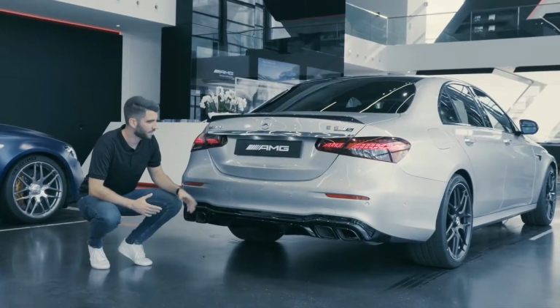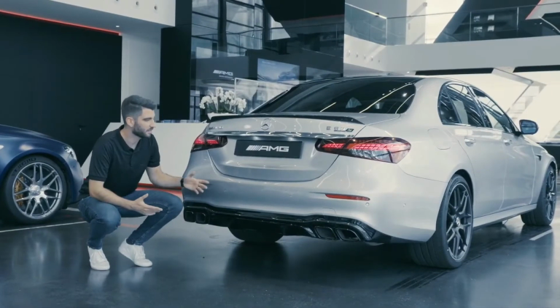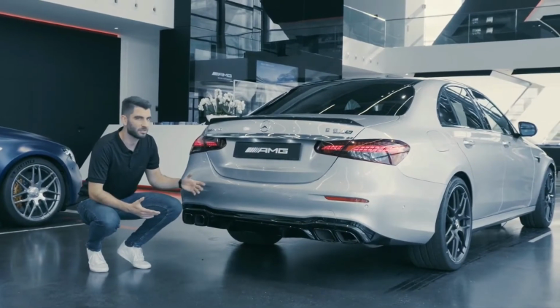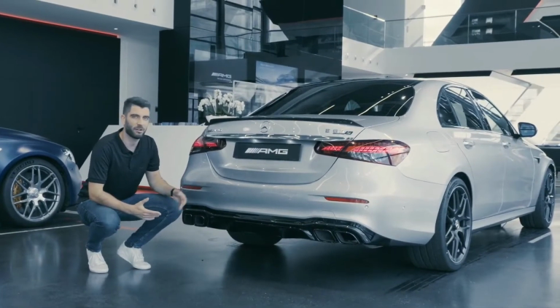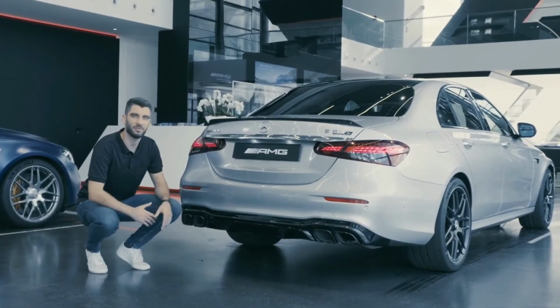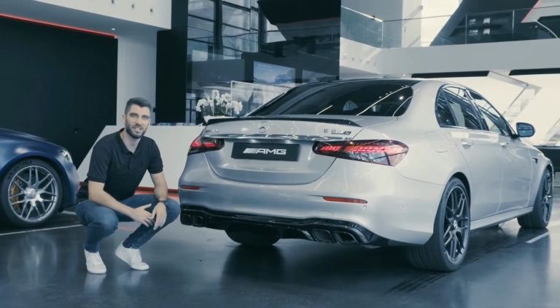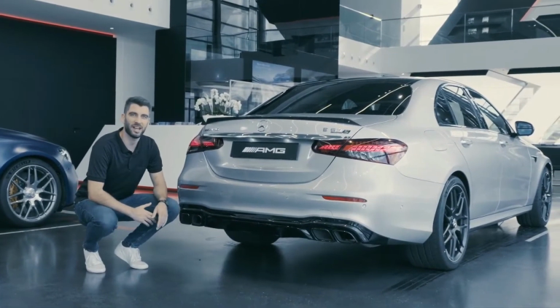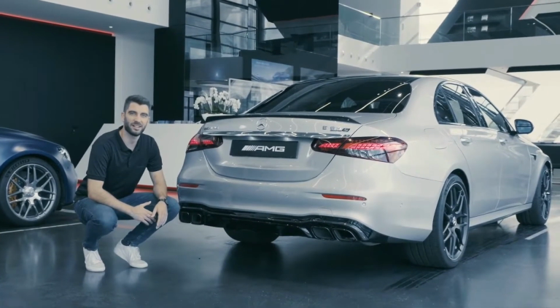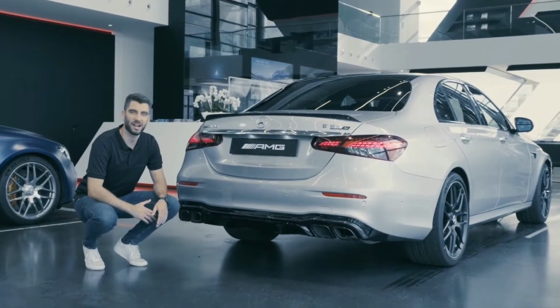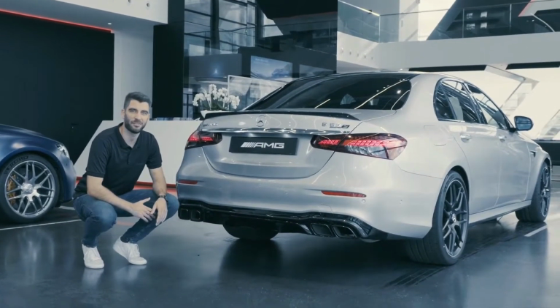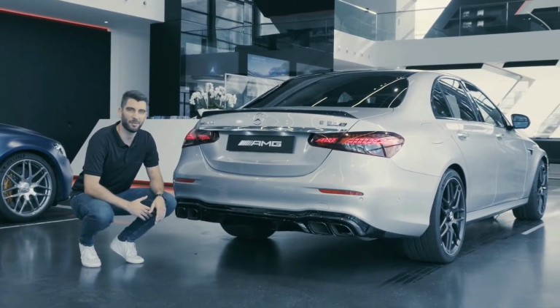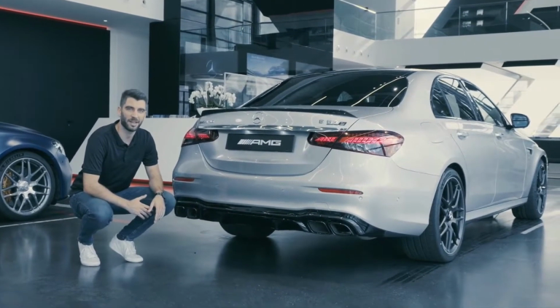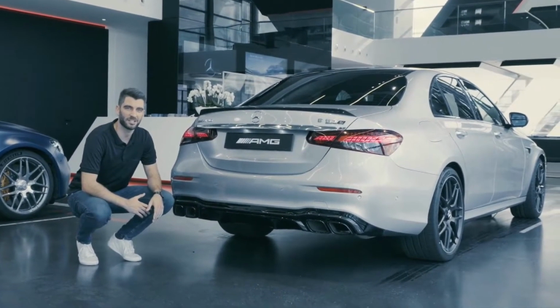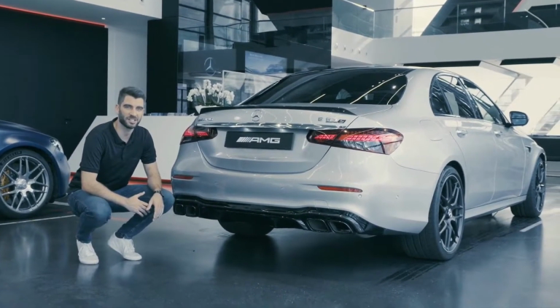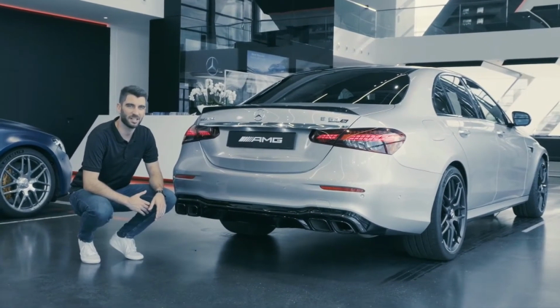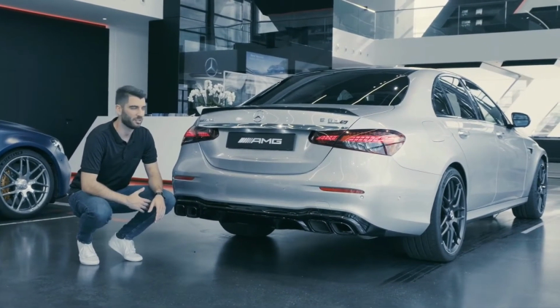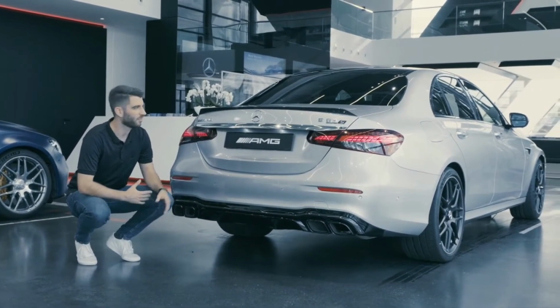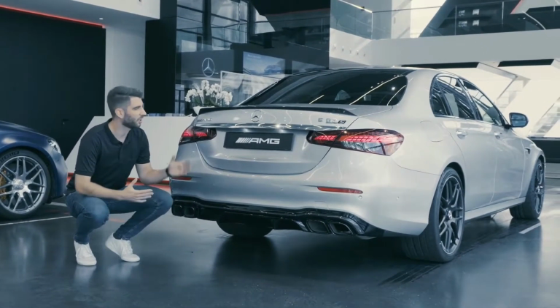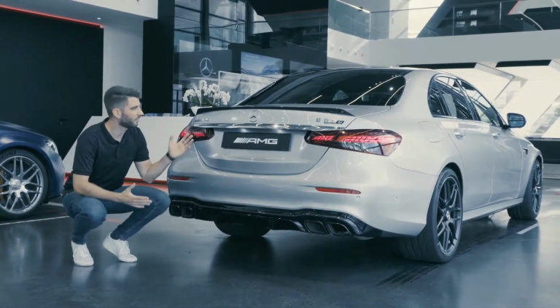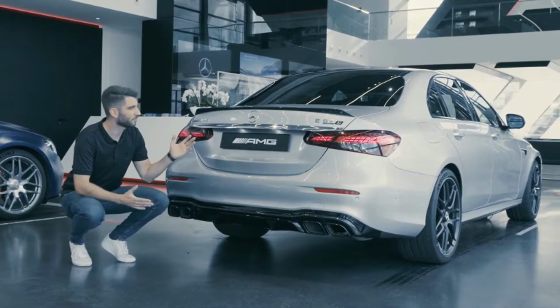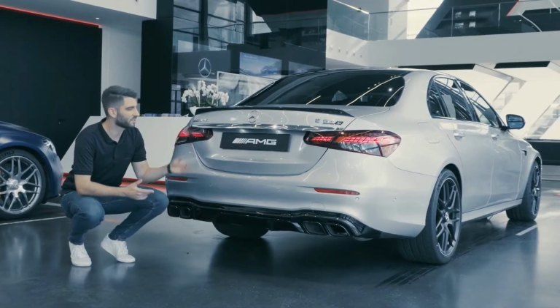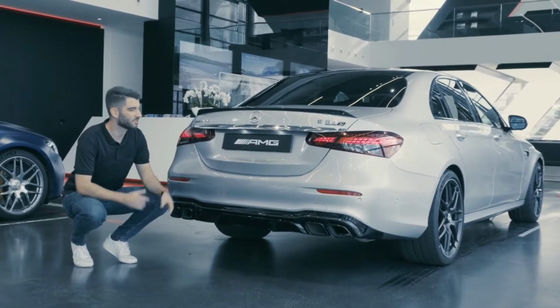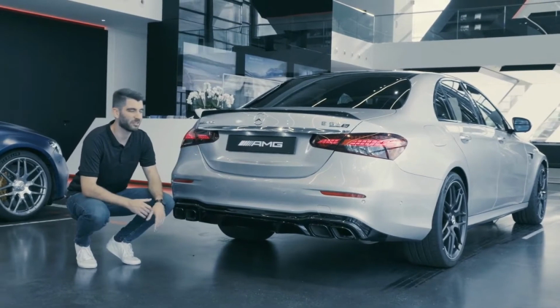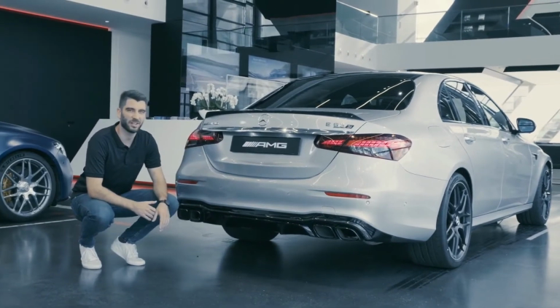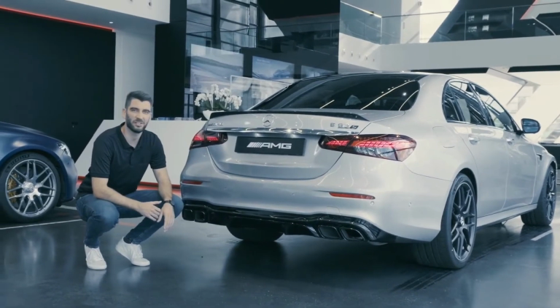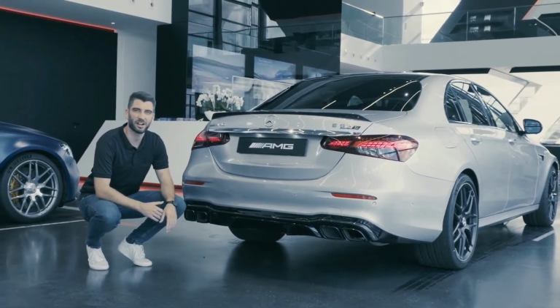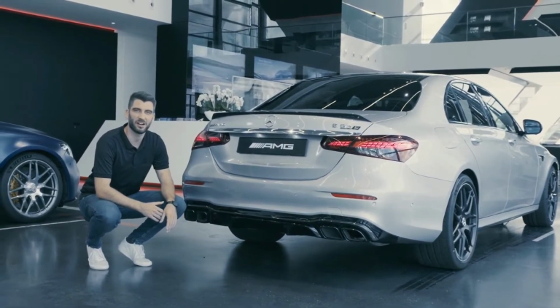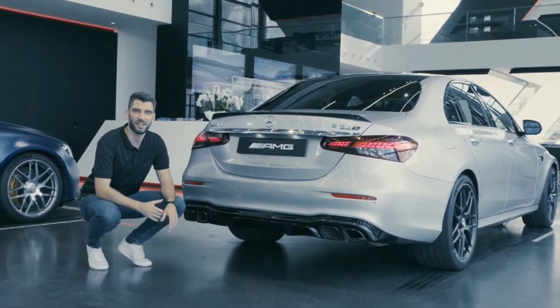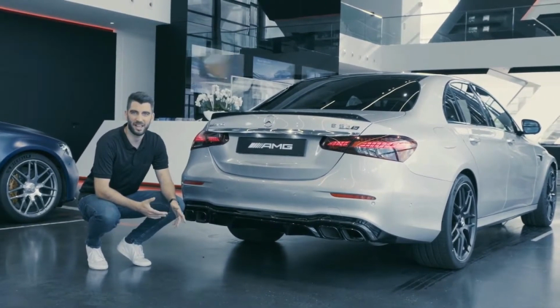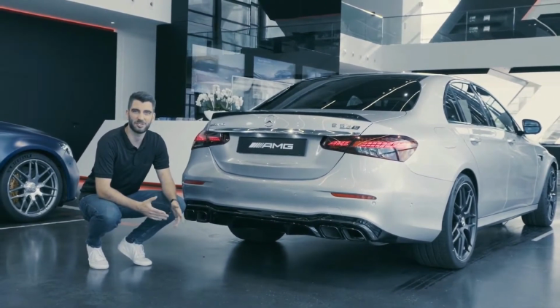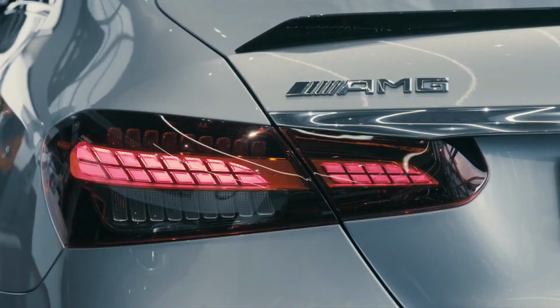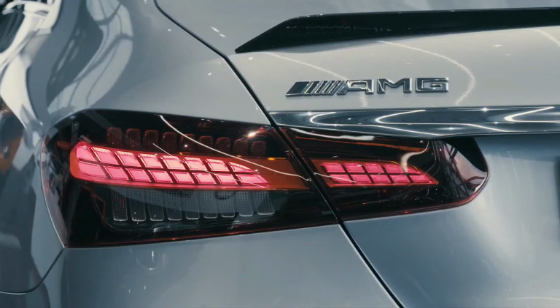And thanks to our AMG night and carbon fiber packages, you have a lot of options to configure your car as you wish.